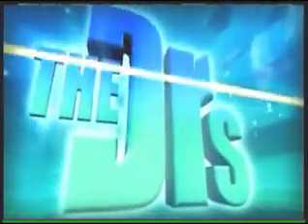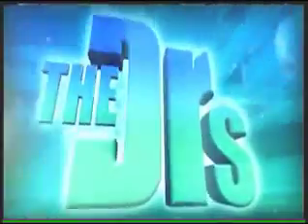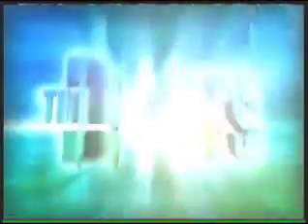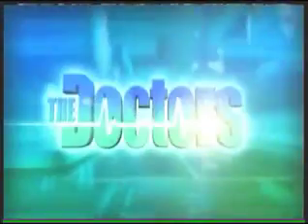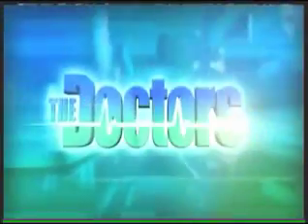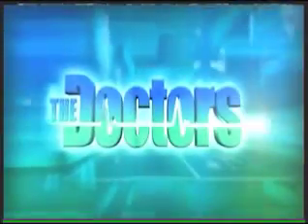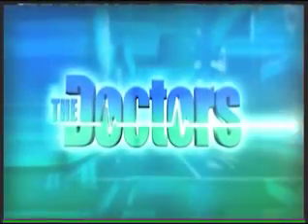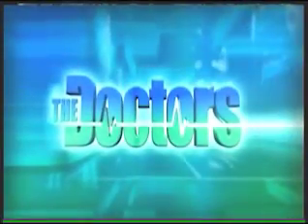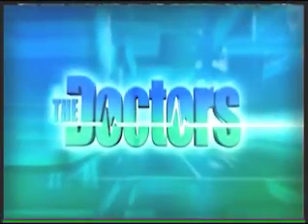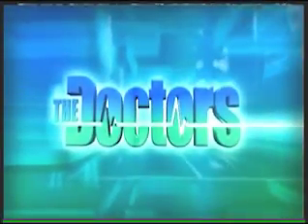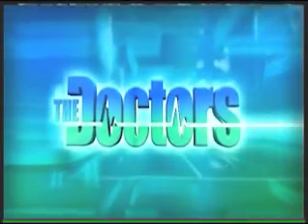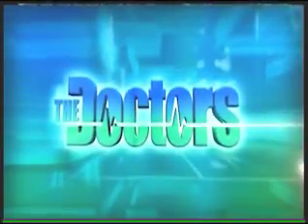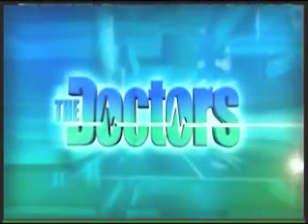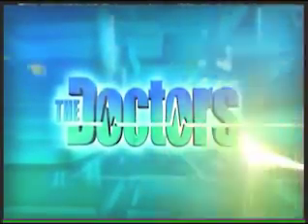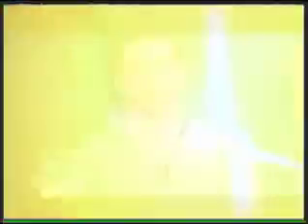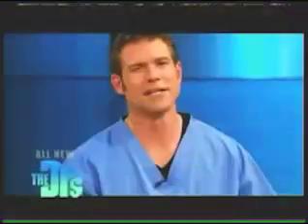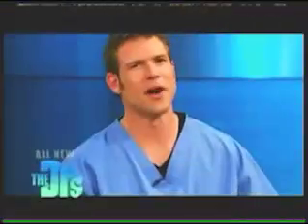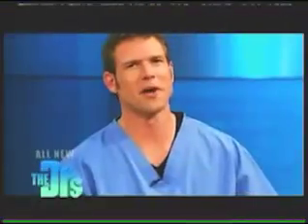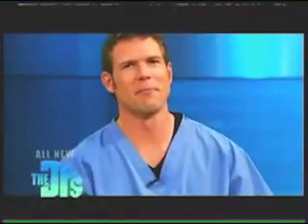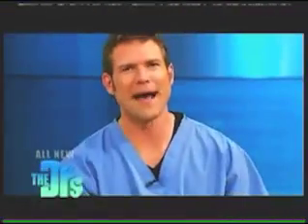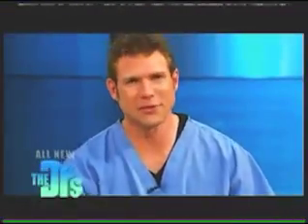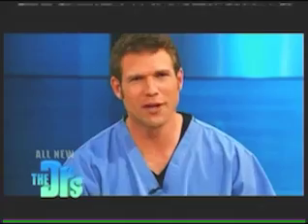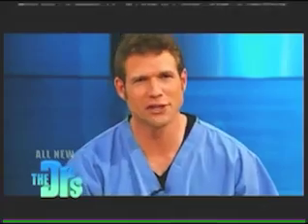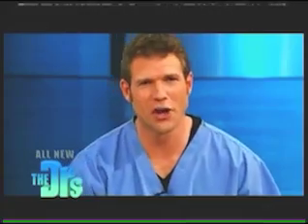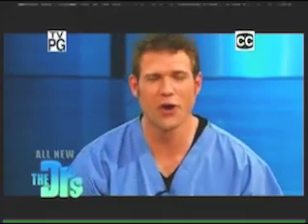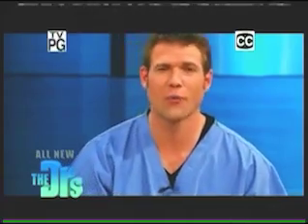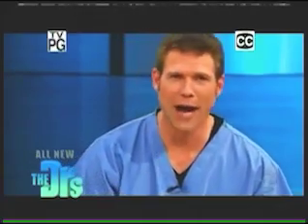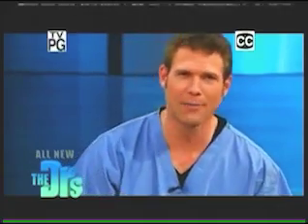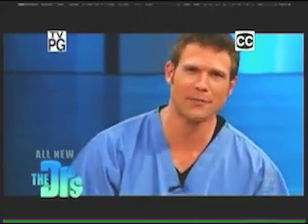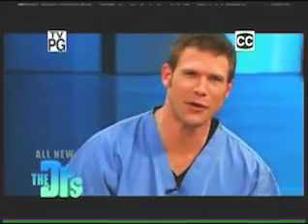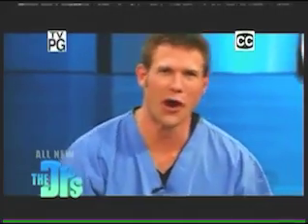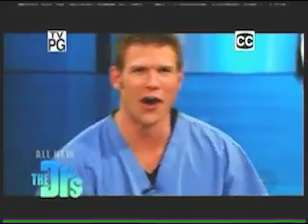Today on an all-new episode of The Doctors, please welcome back to our show, Robin McGraw.